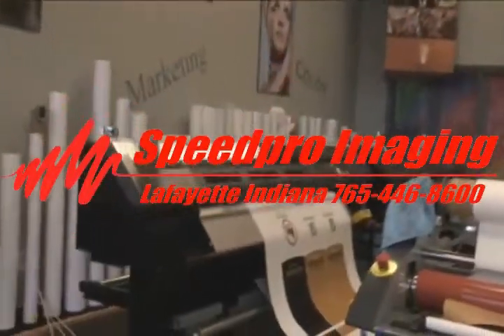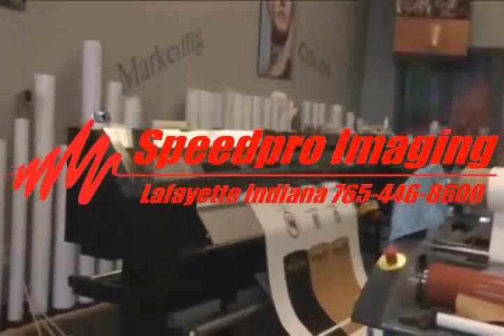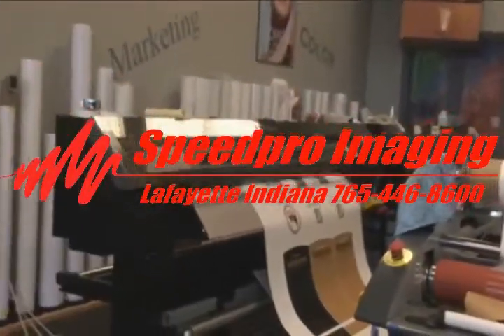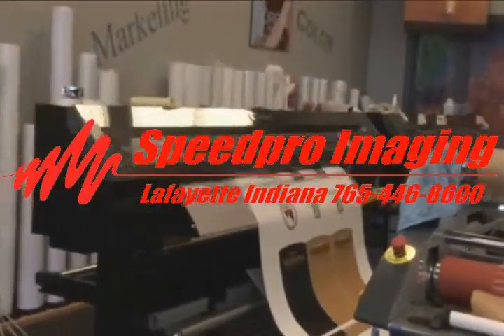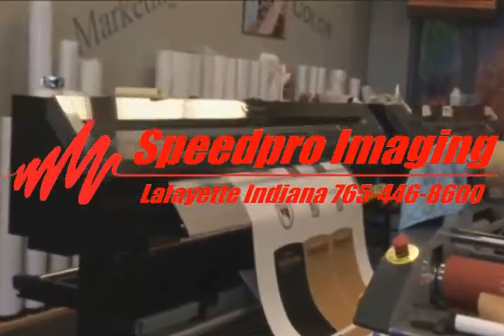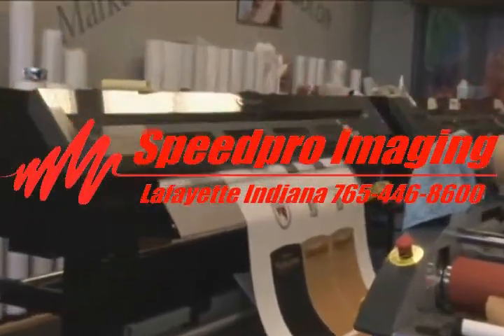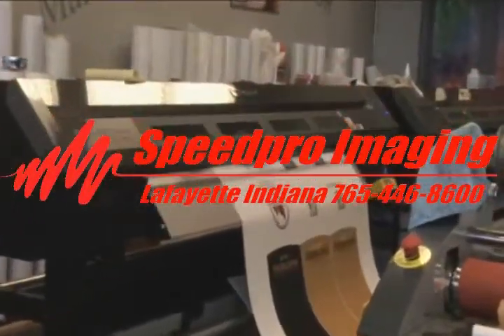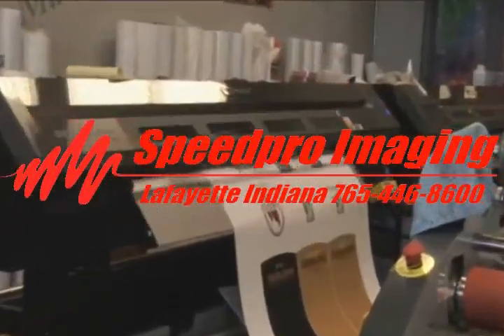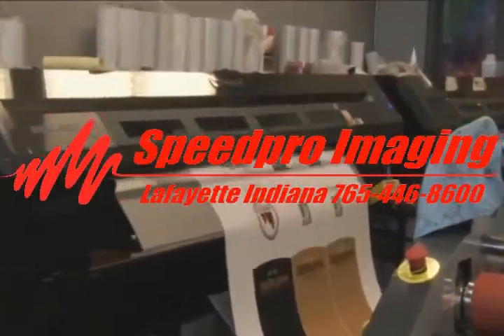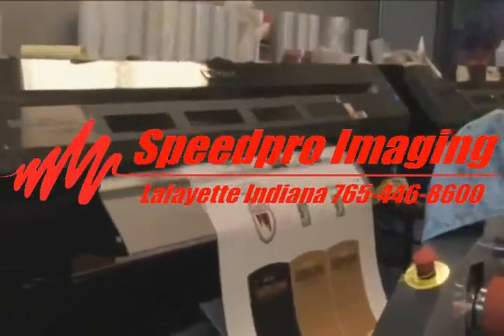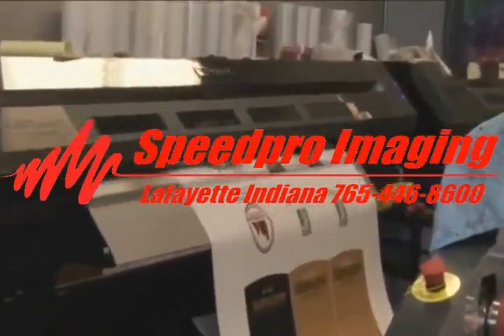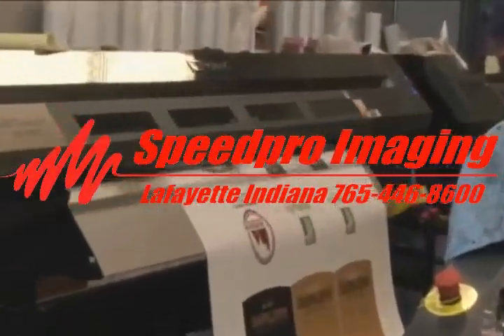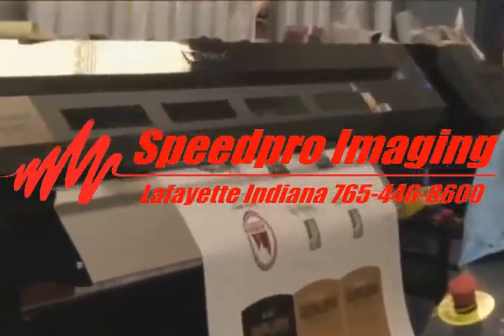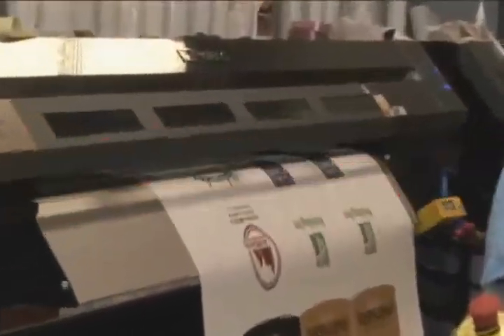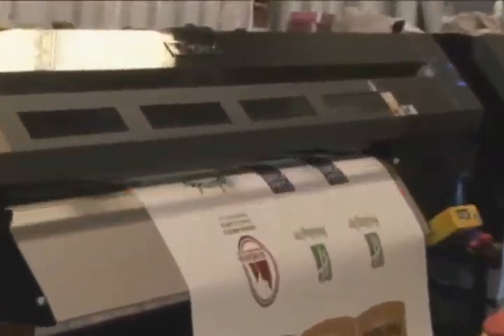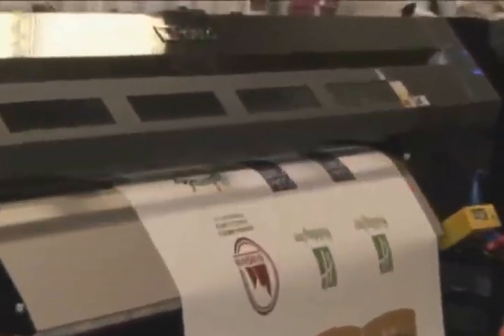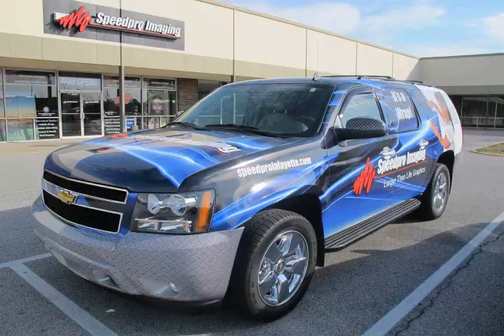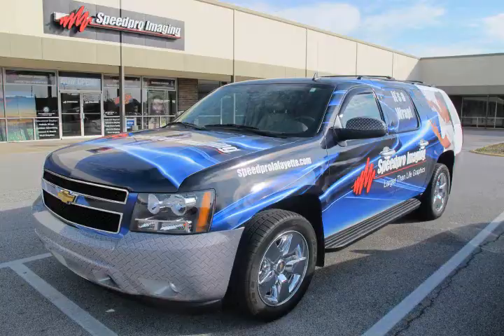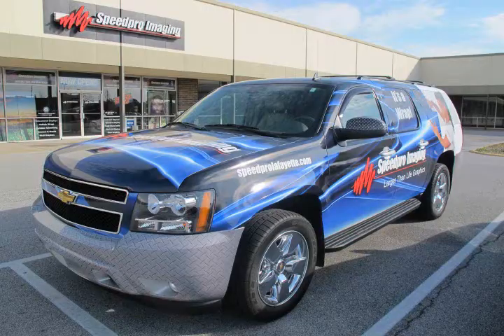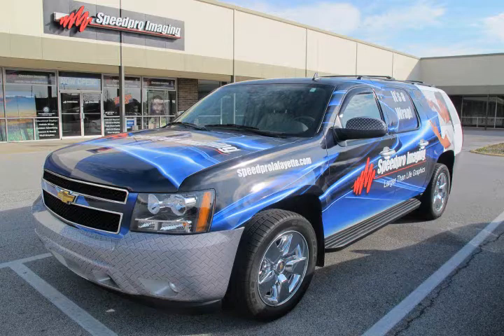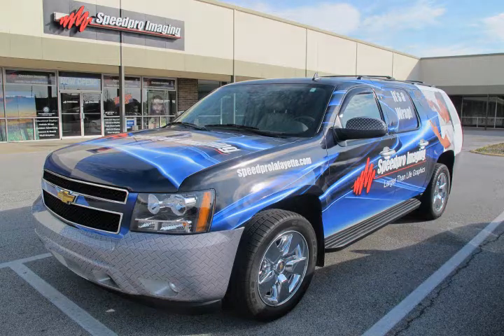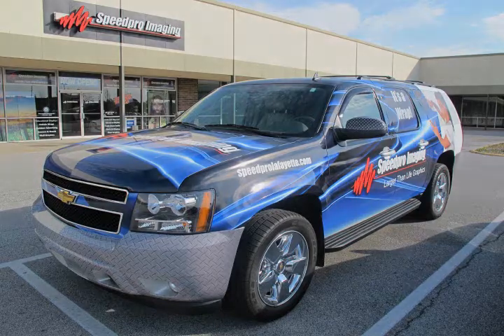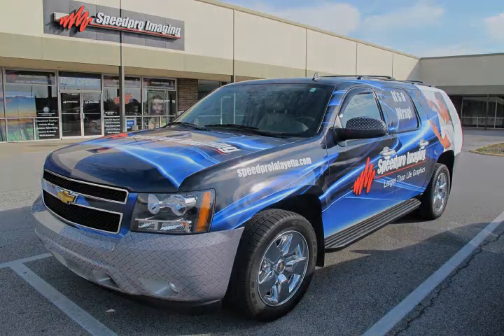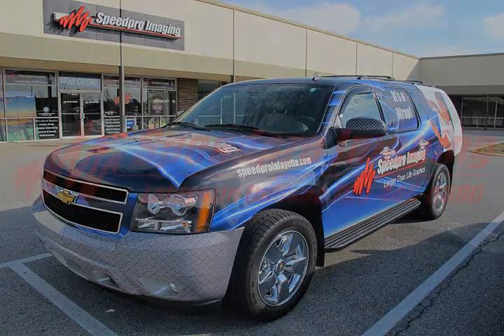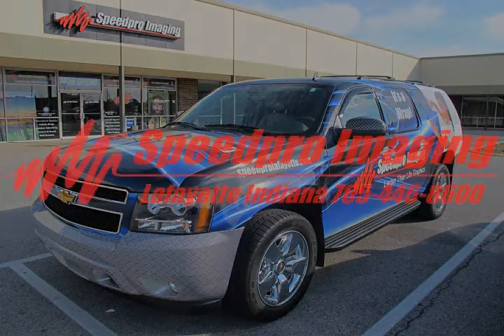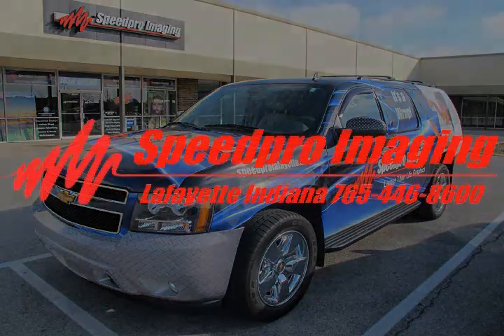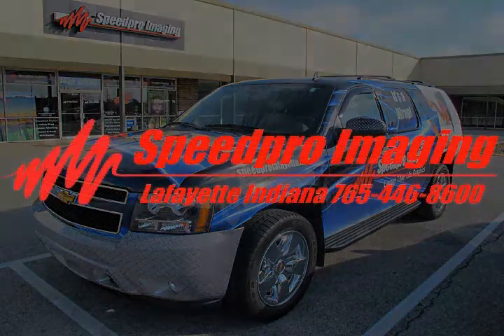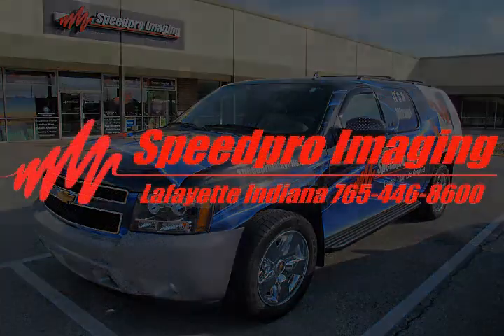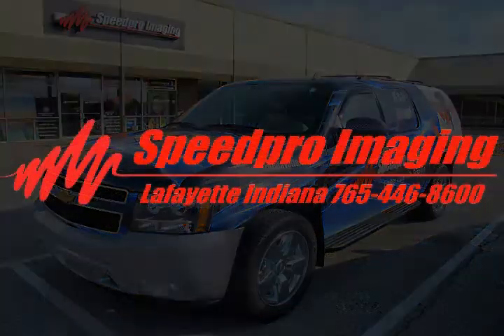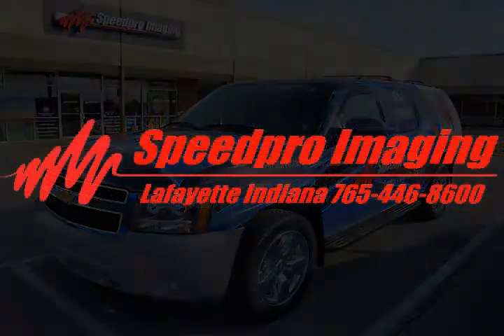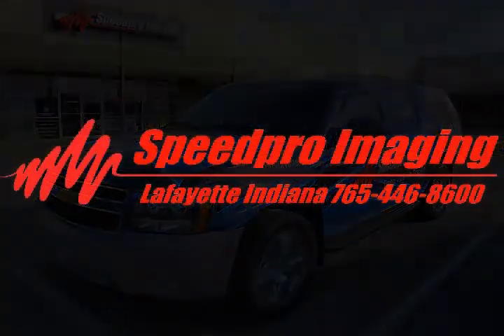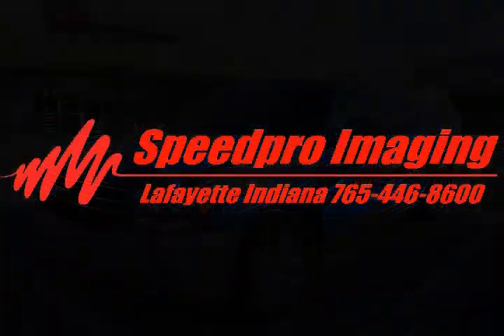You only have seconds to catch the attention of a potential customer. Let Speed Pro Imaging of Lafayette, Indiana propel your business to new heights.